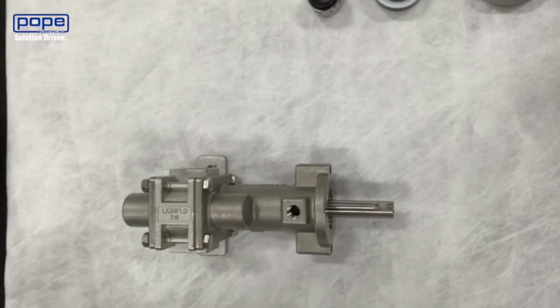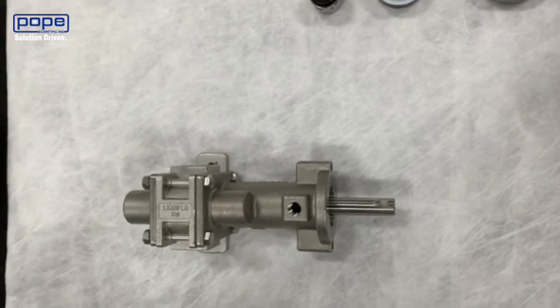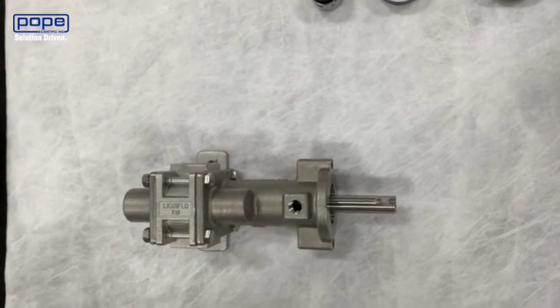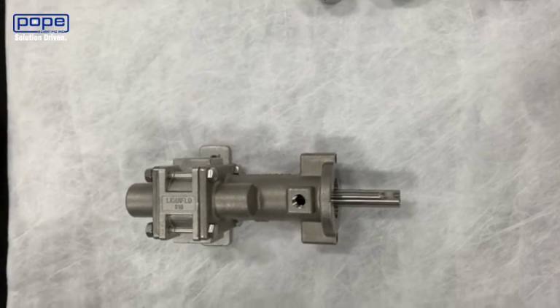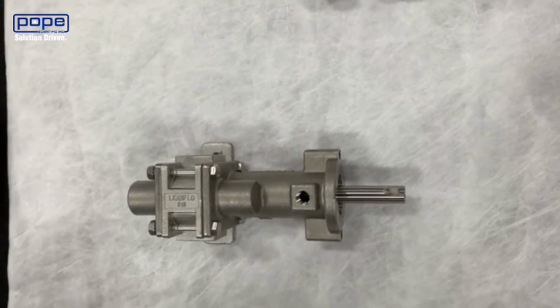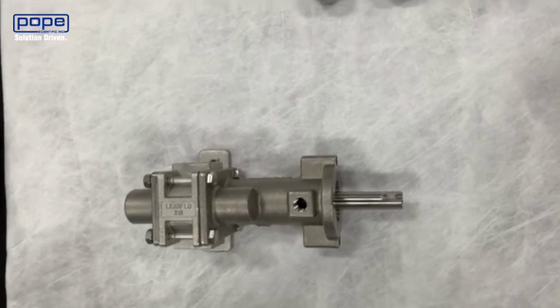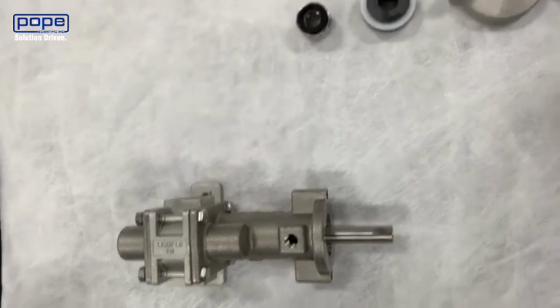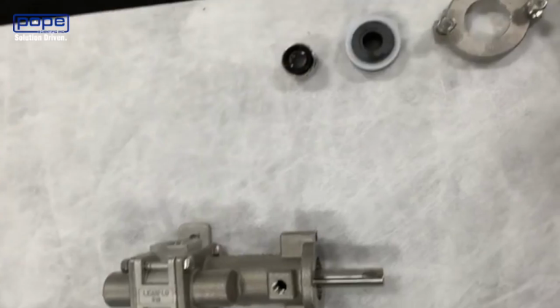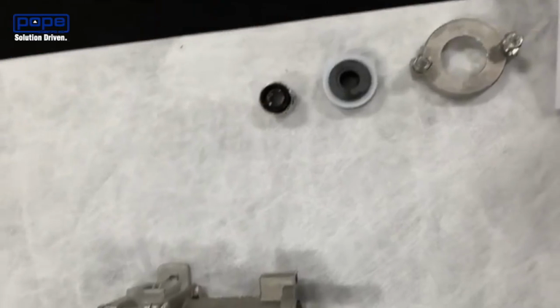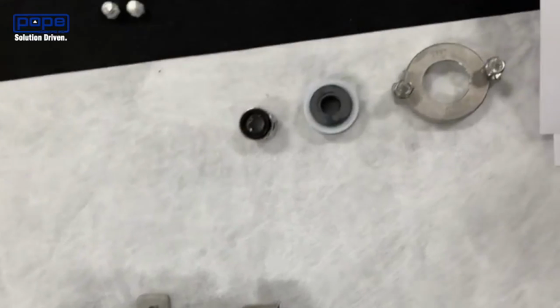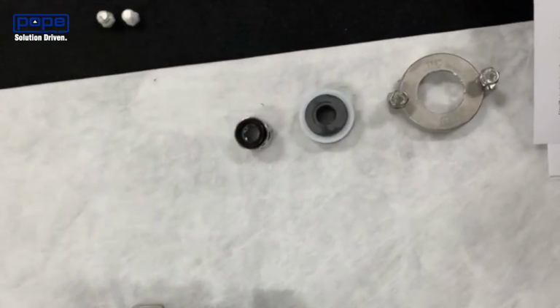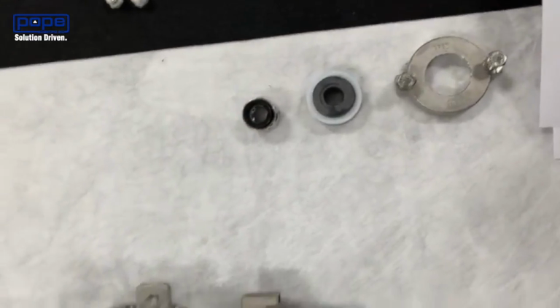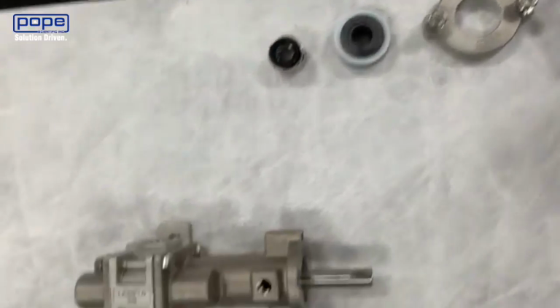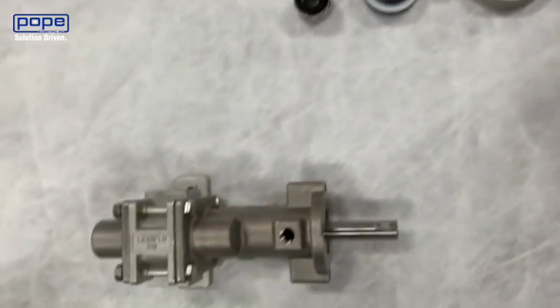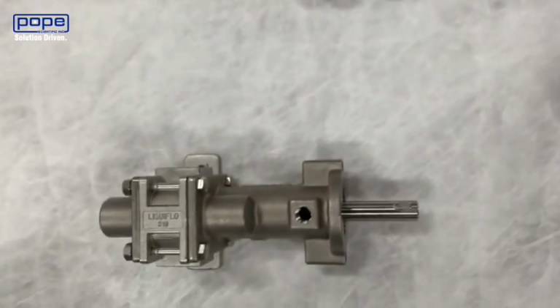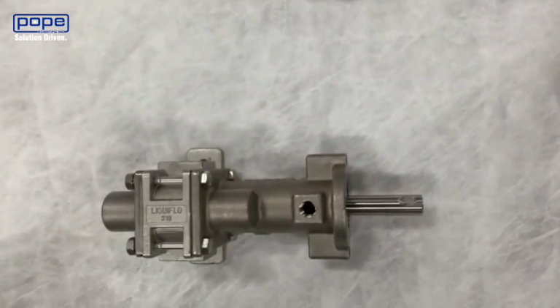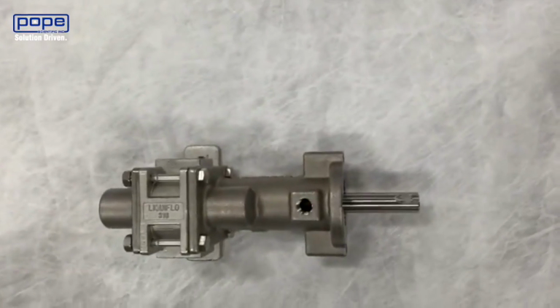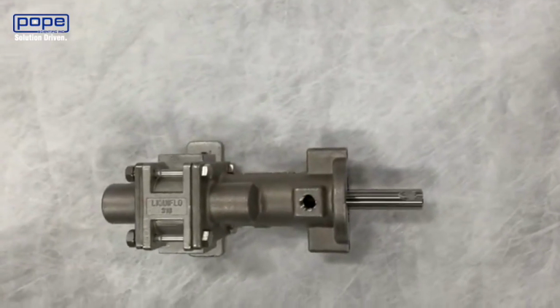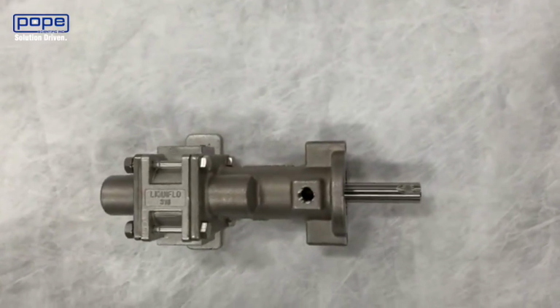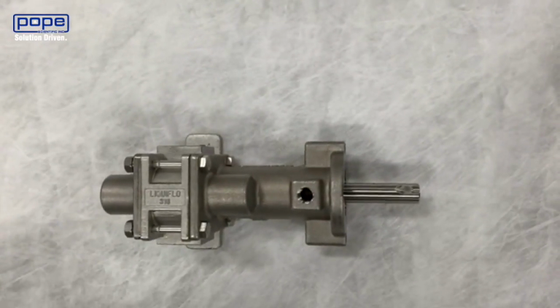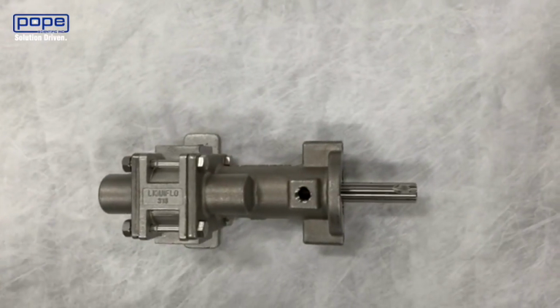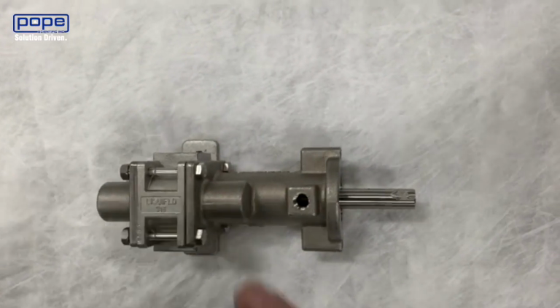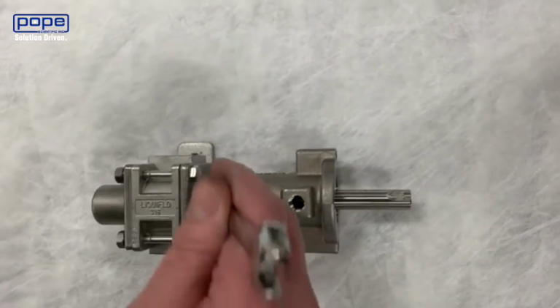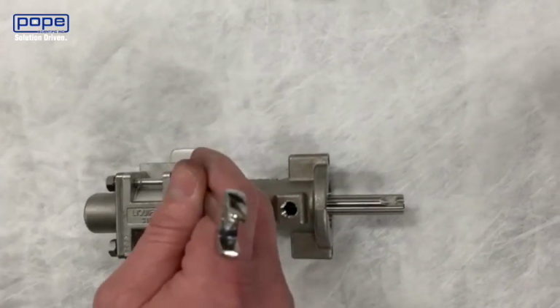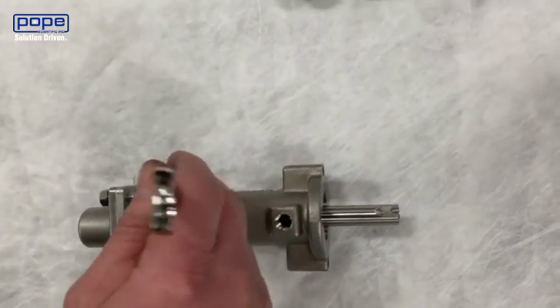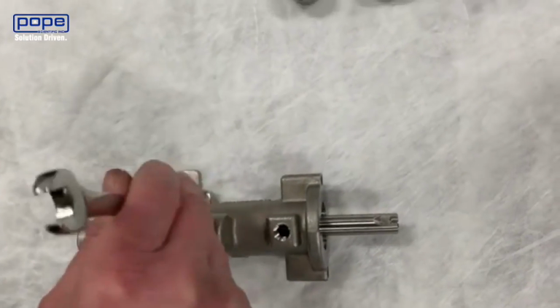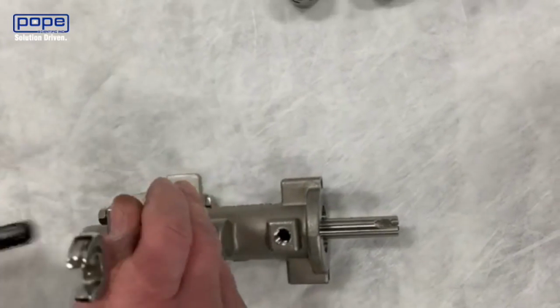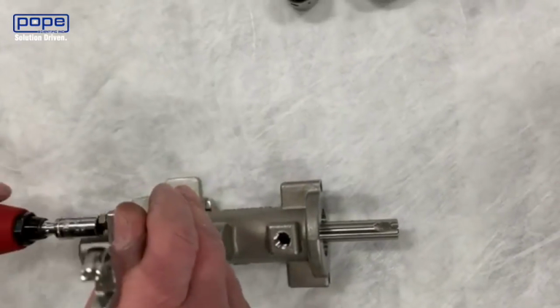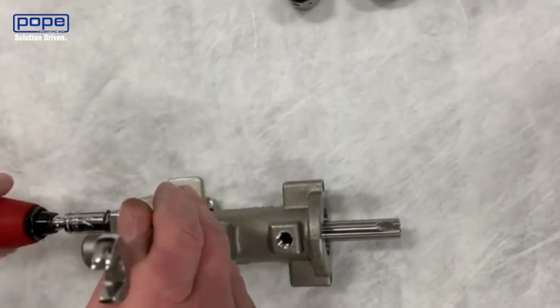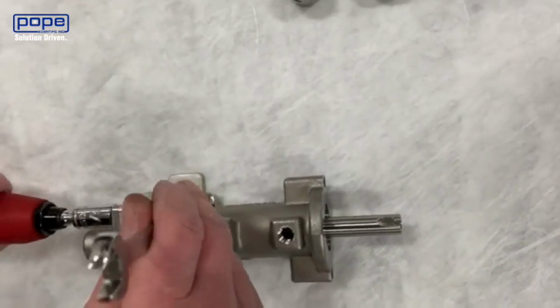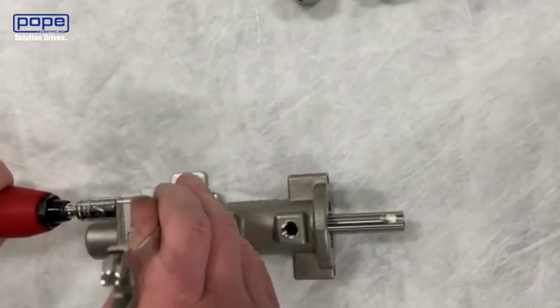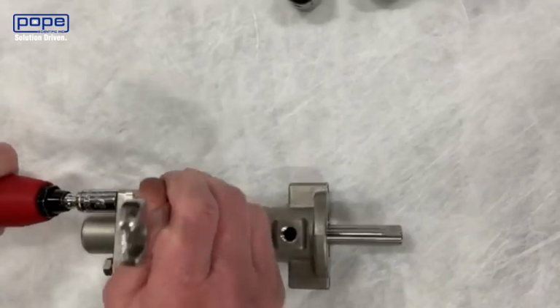Now the mechanical seal has been removed. We're going to take the housing apart, so we're going to loosen the four housing bolts.